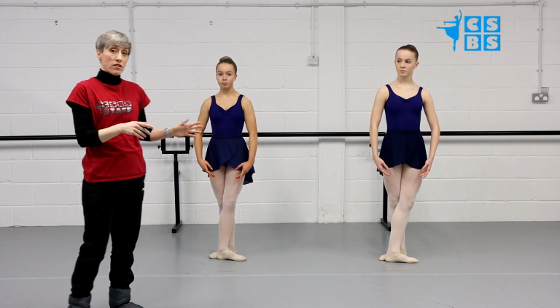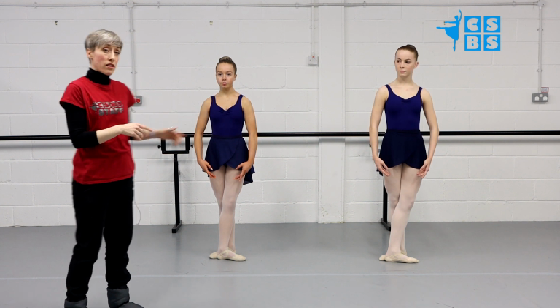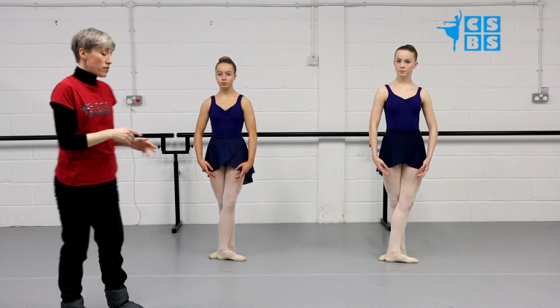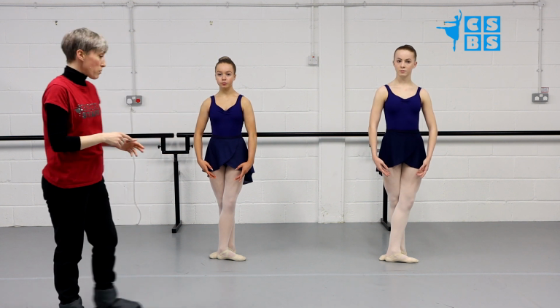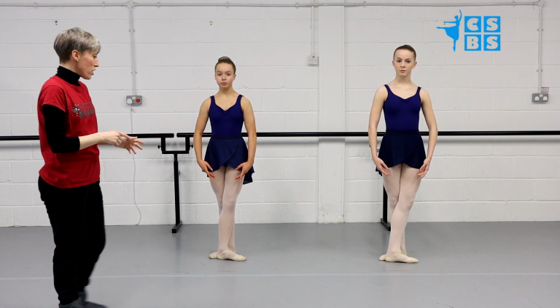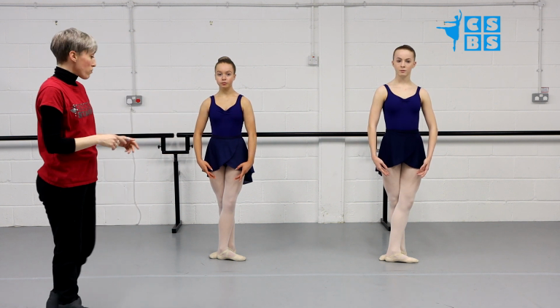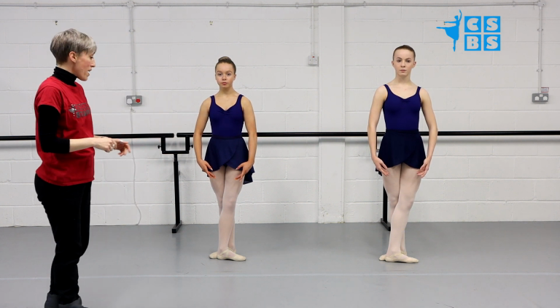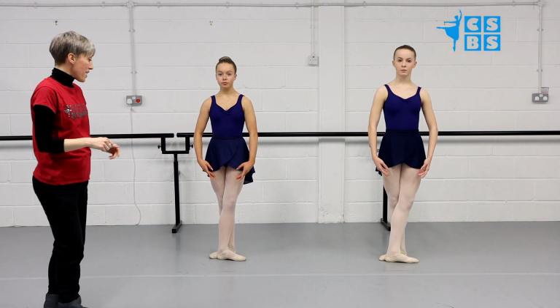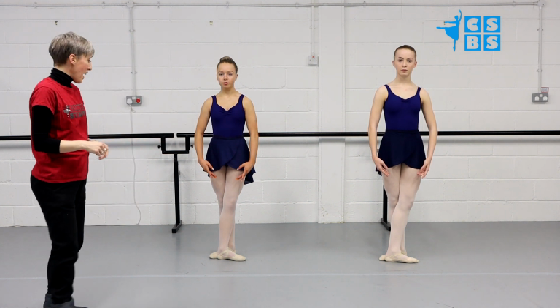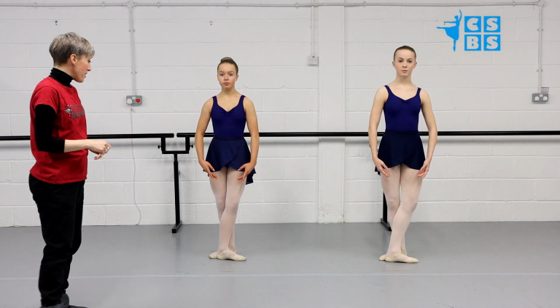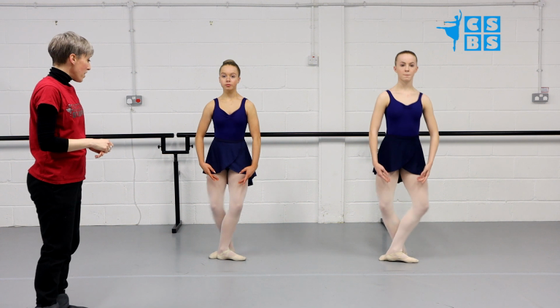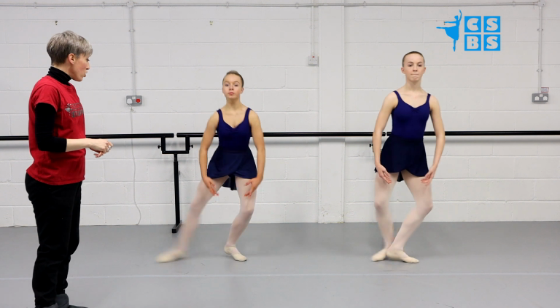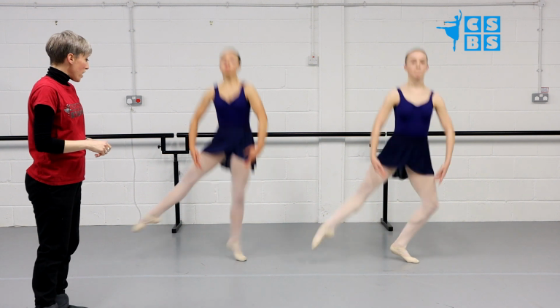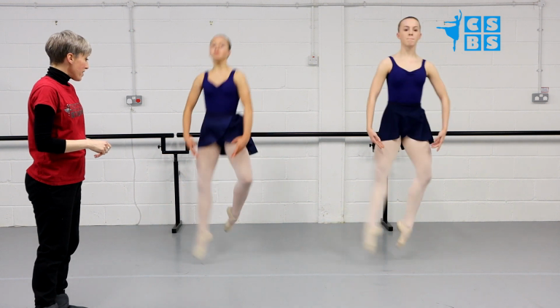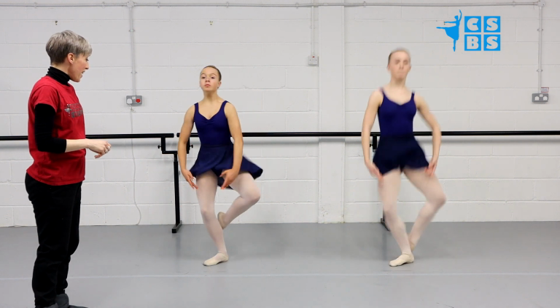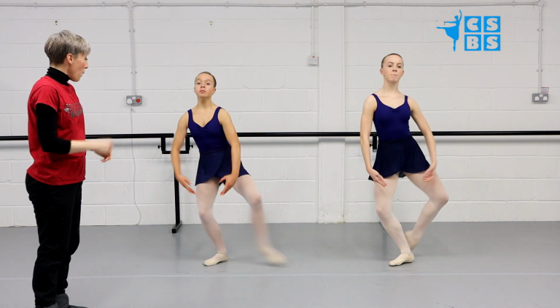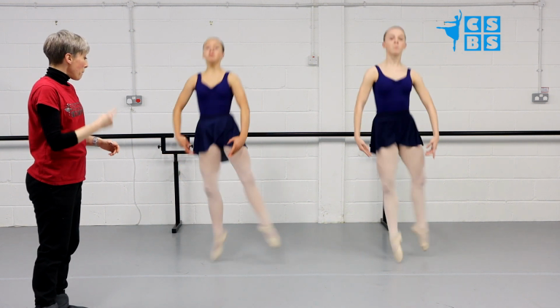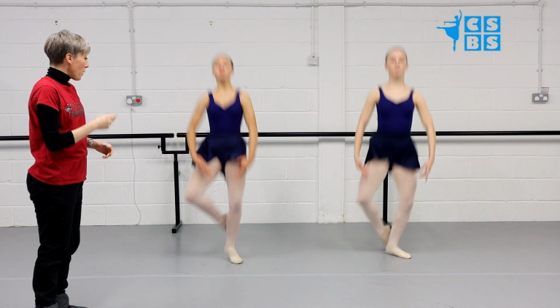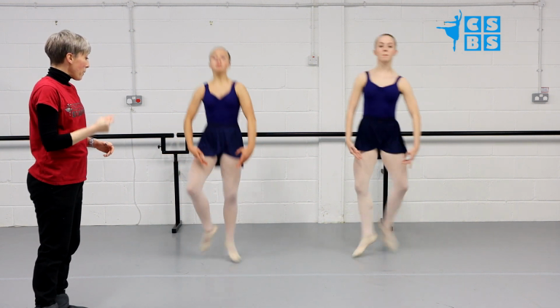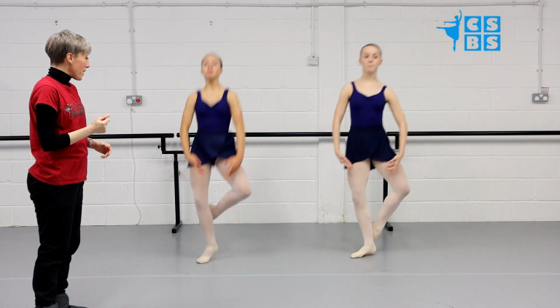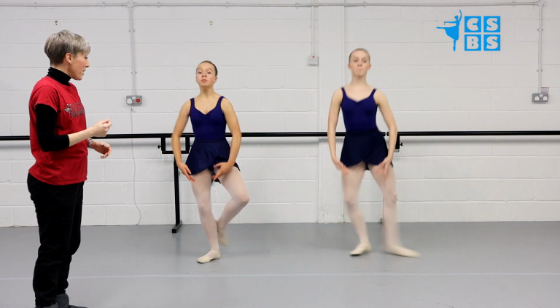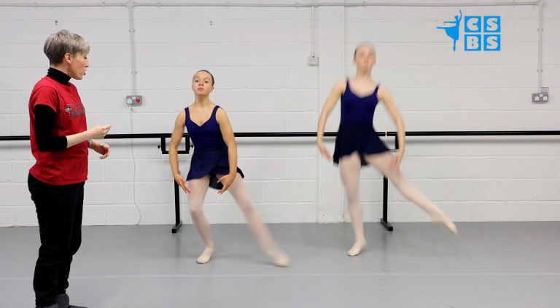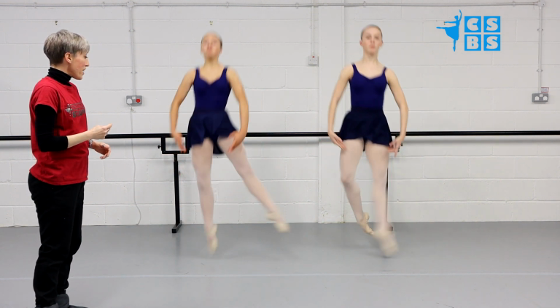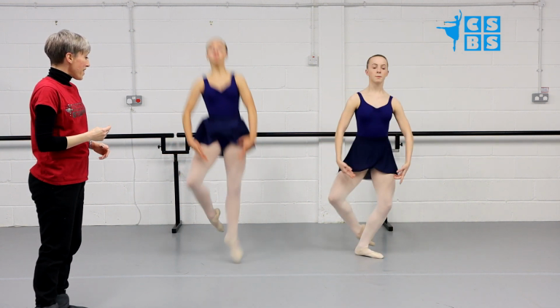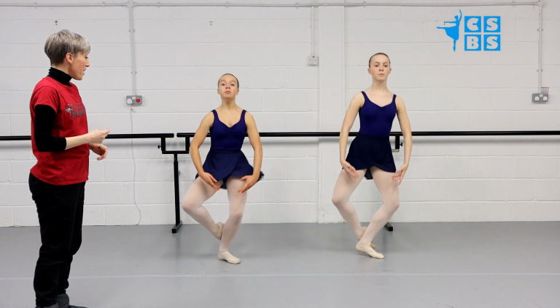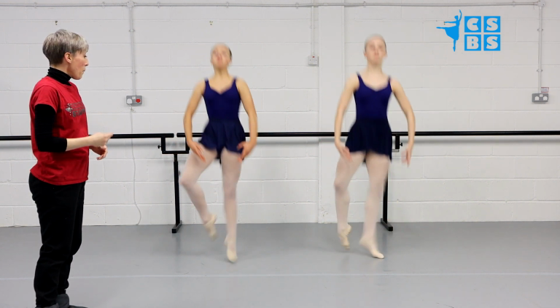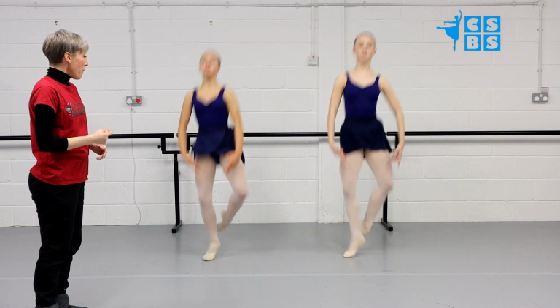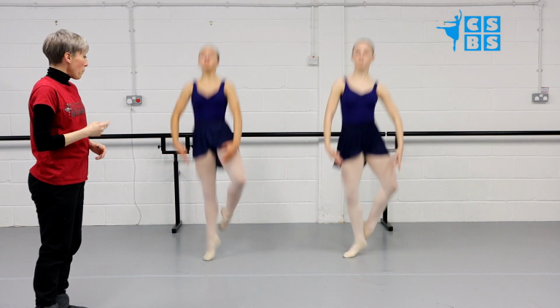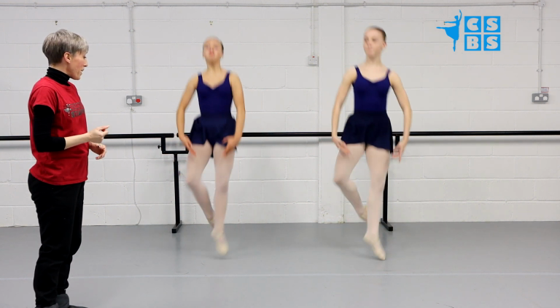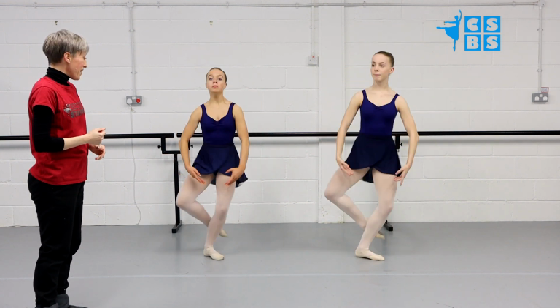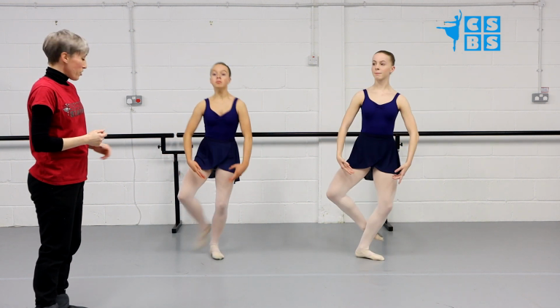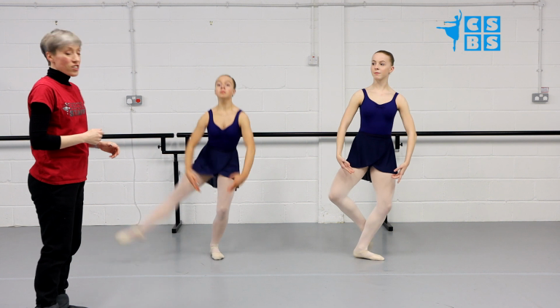Let's see the girls demonstrate. Ready, and jeté, ping, ping. Jeté, ping, ping. Good.